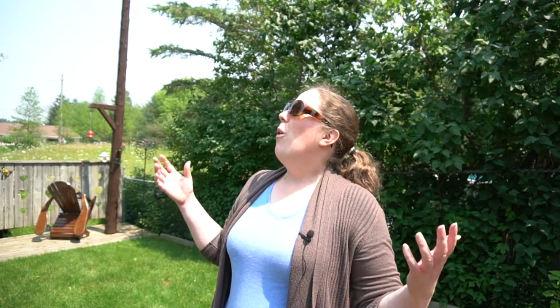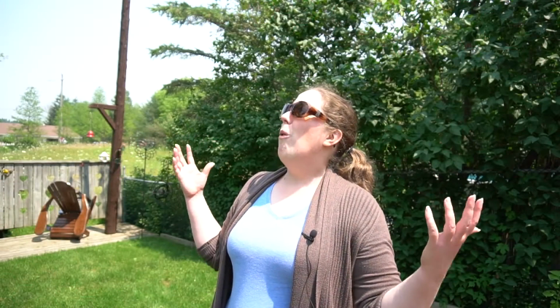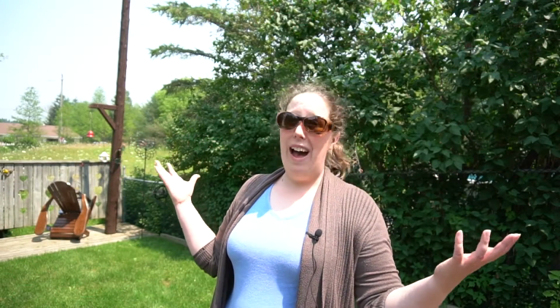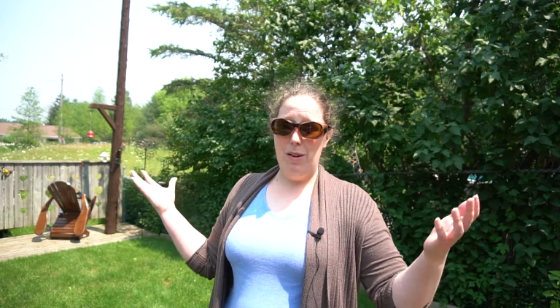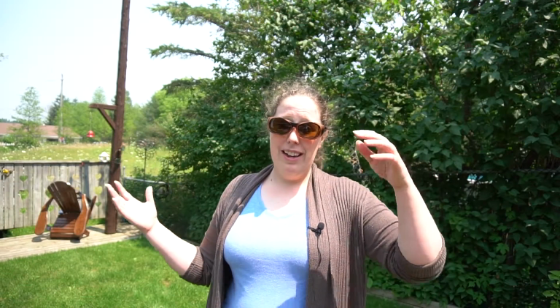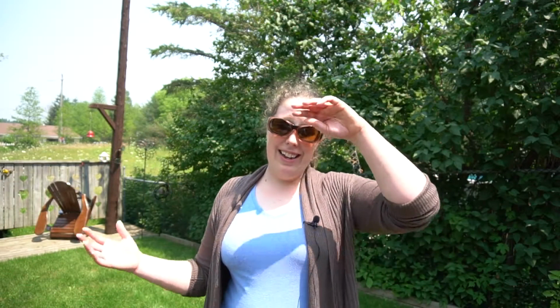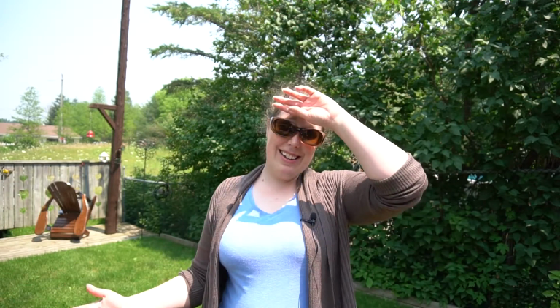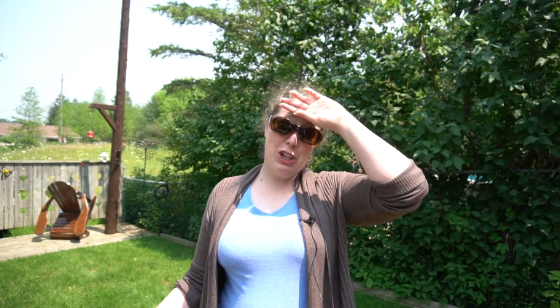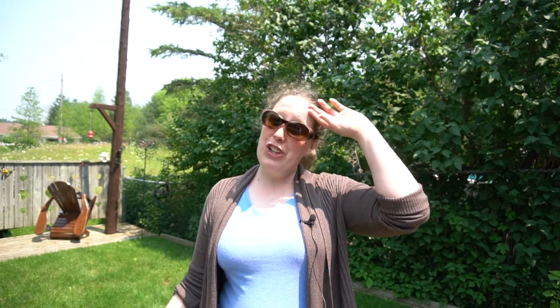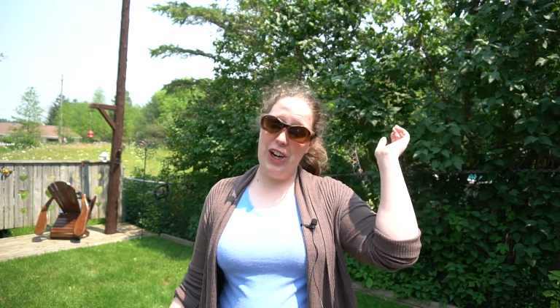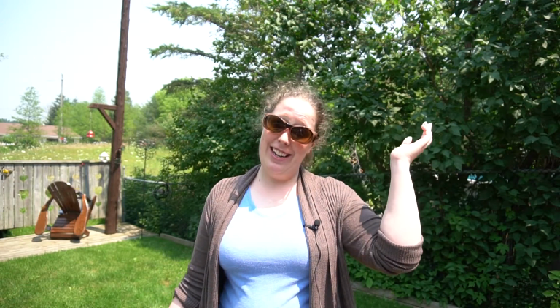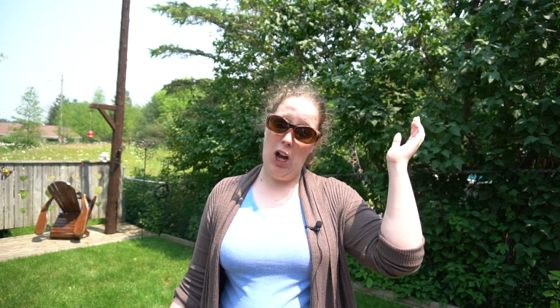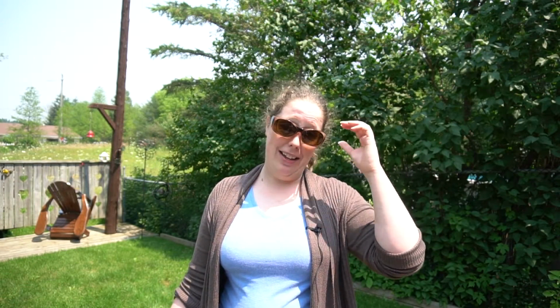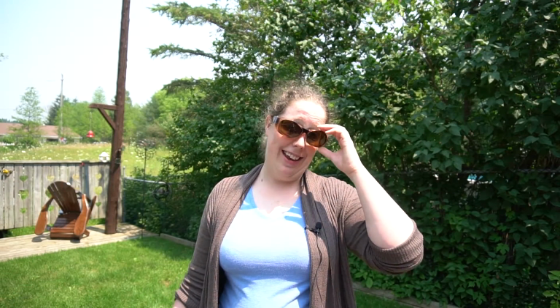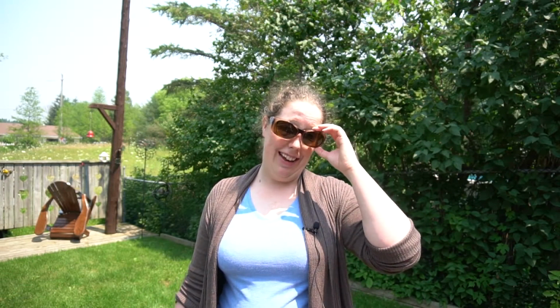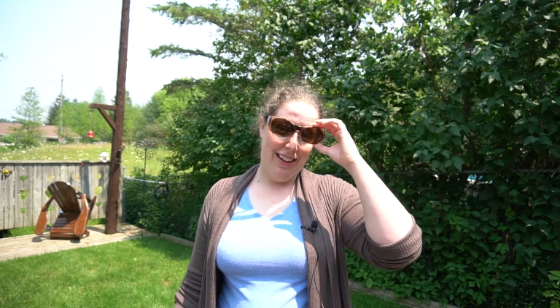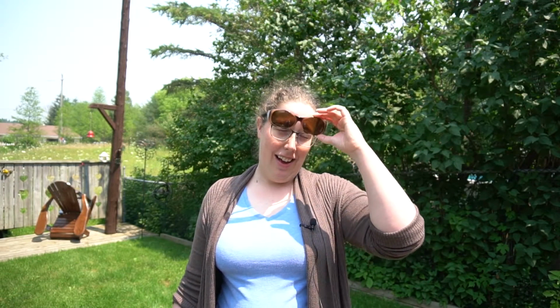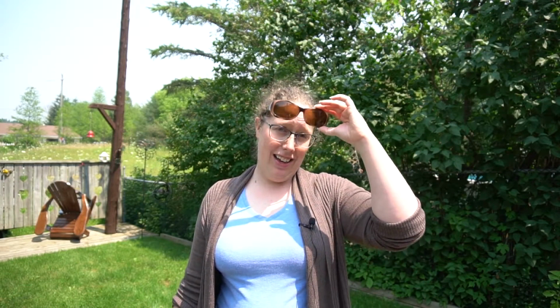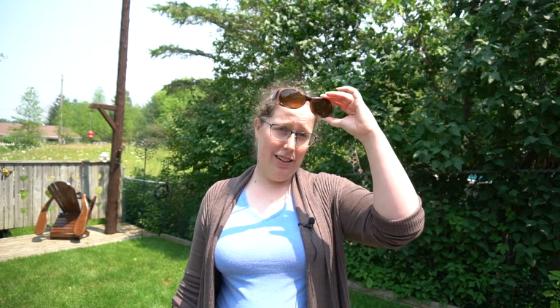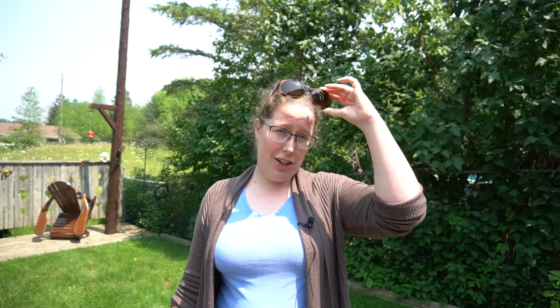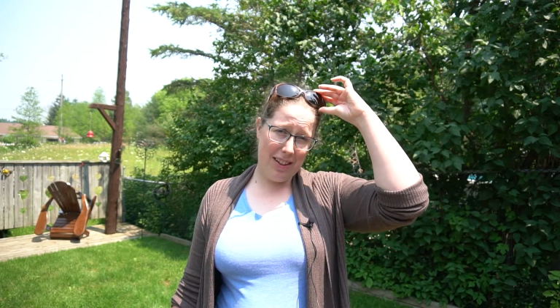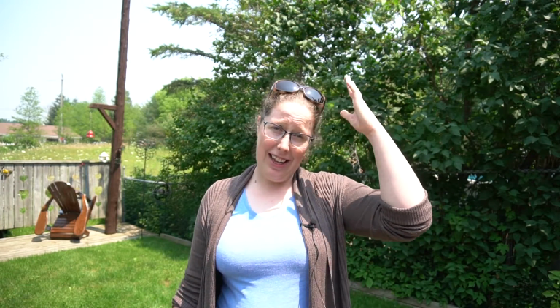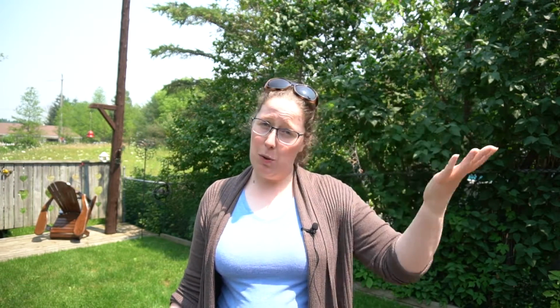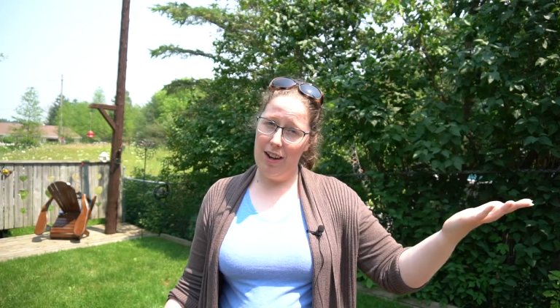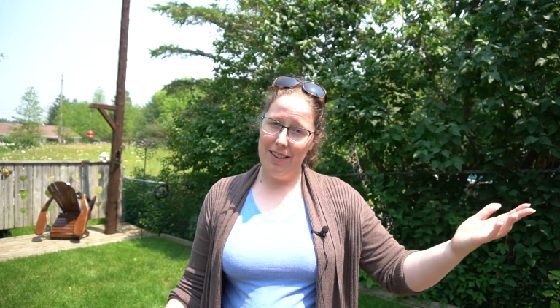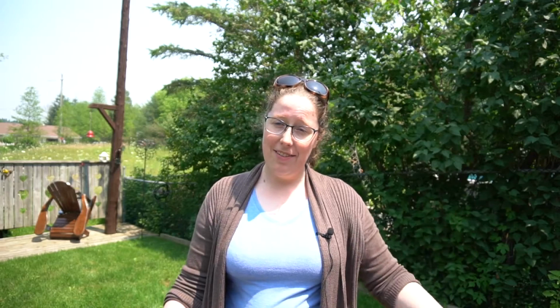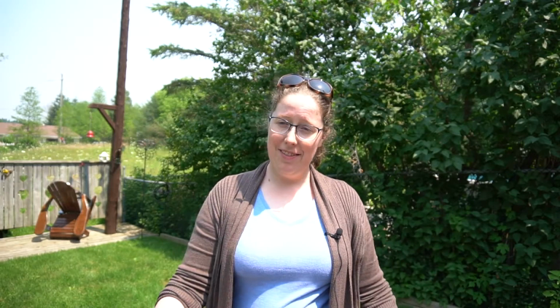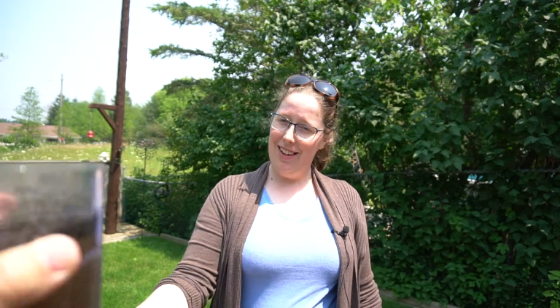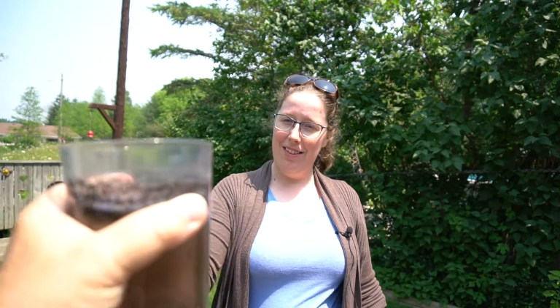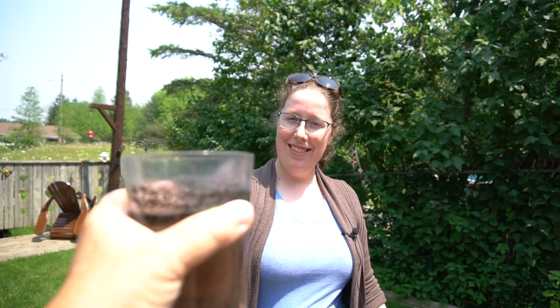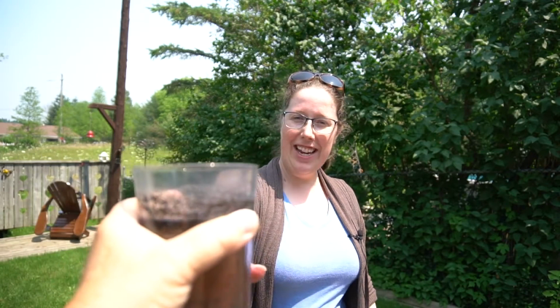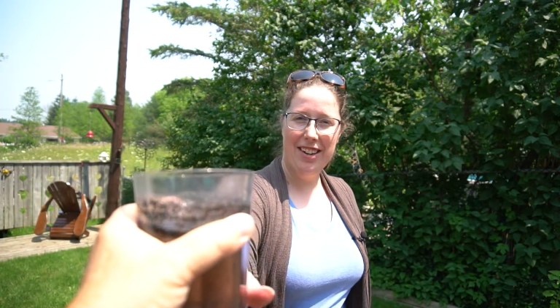Wow, it sure is hot today. I could use a glass of water. Oh, thank you.